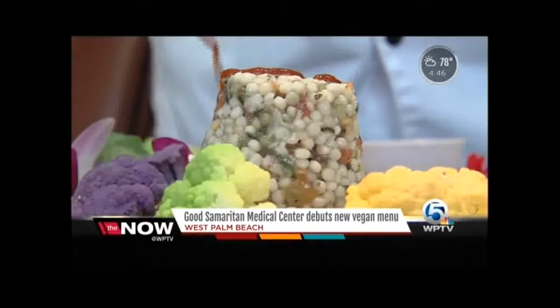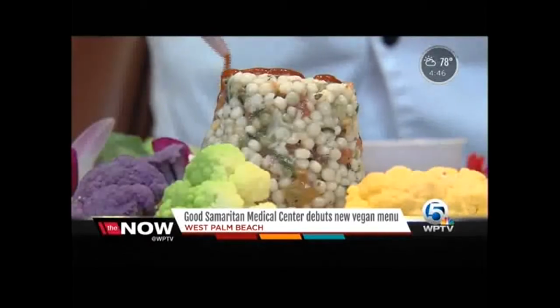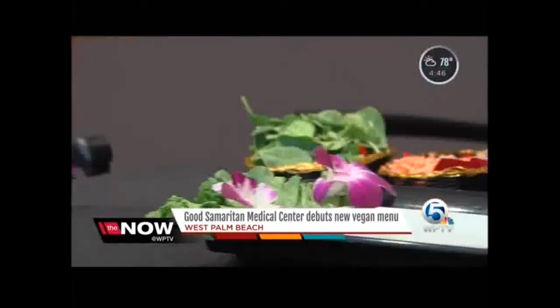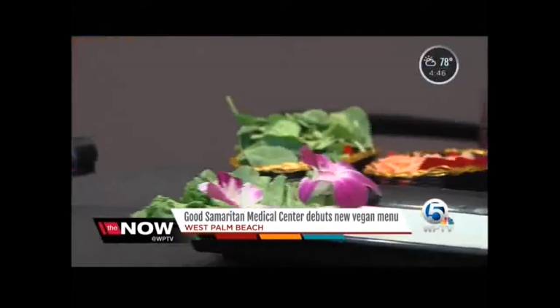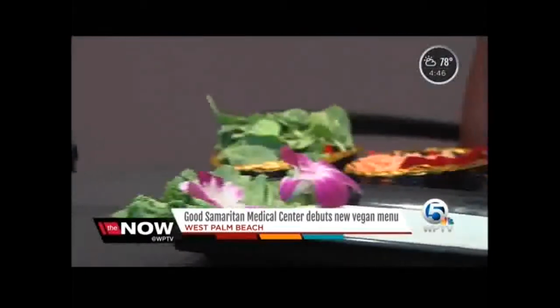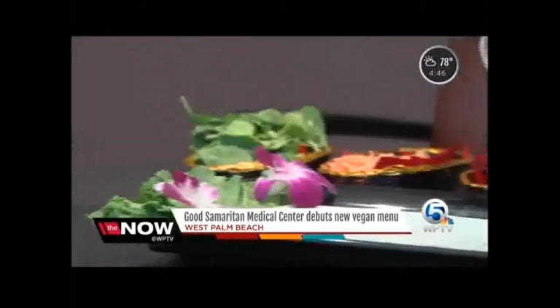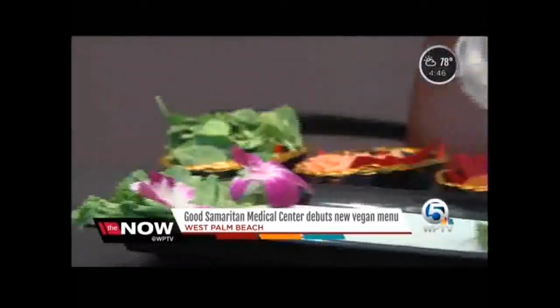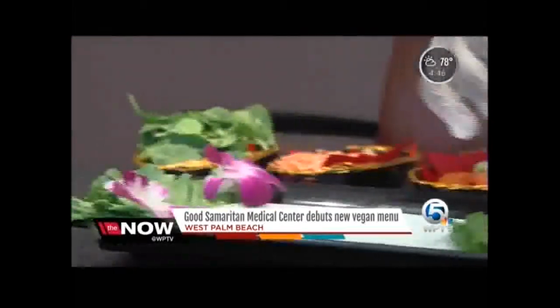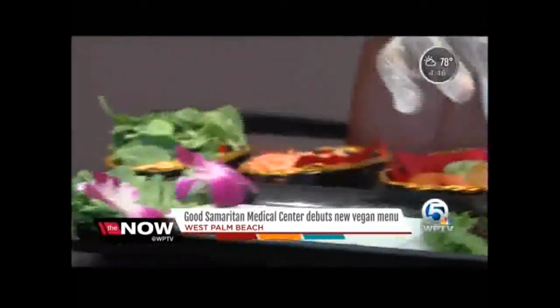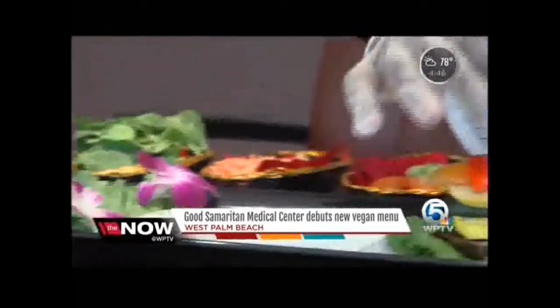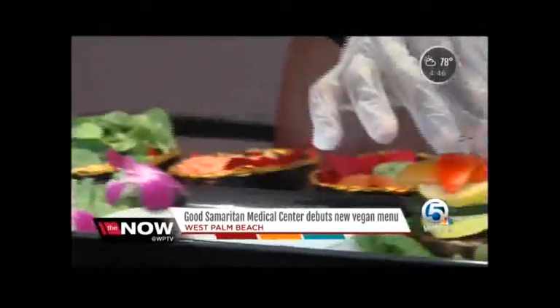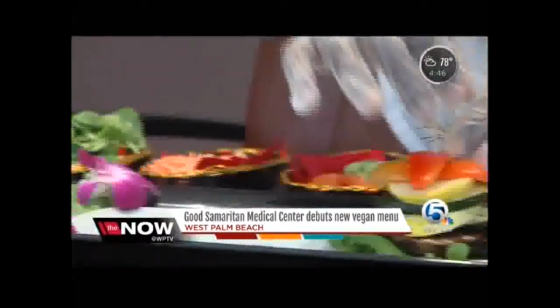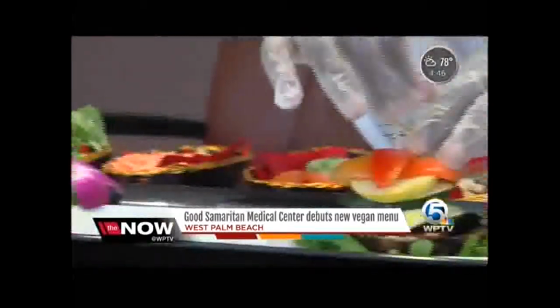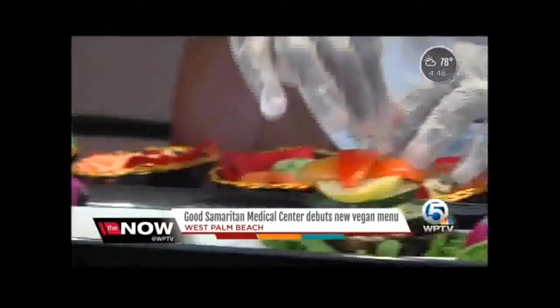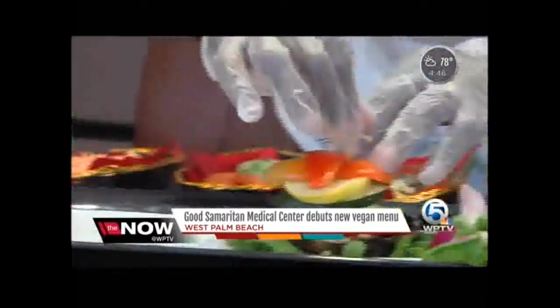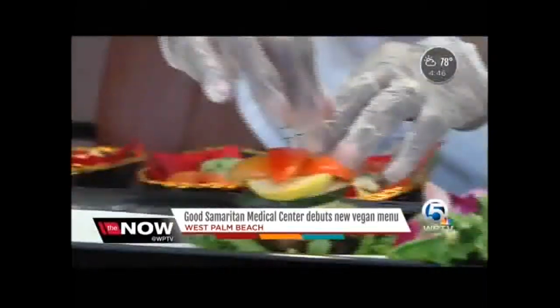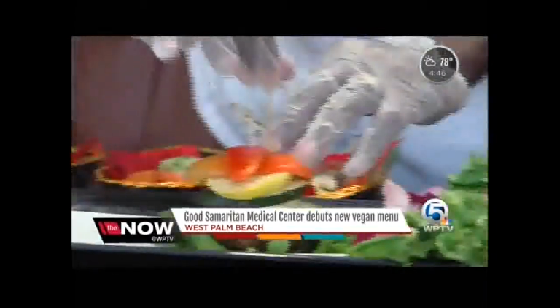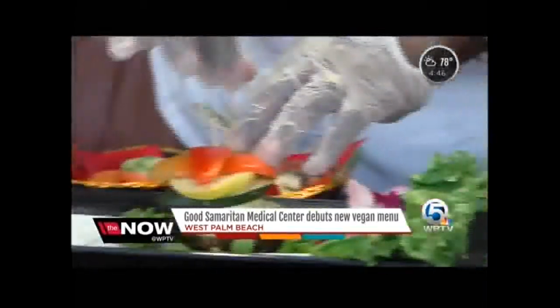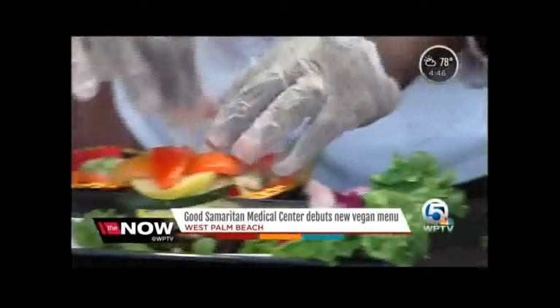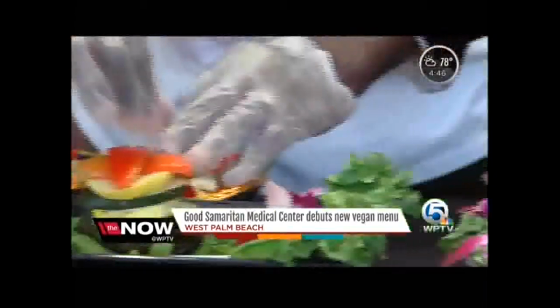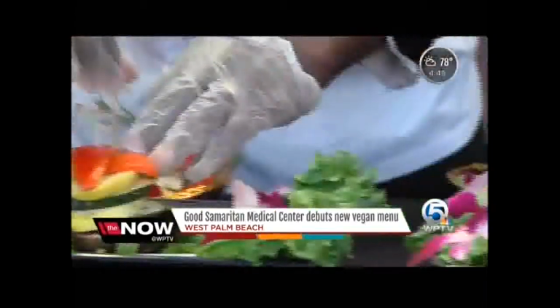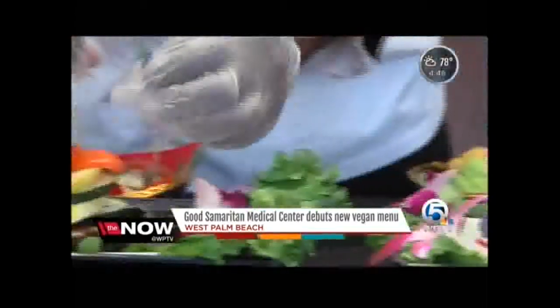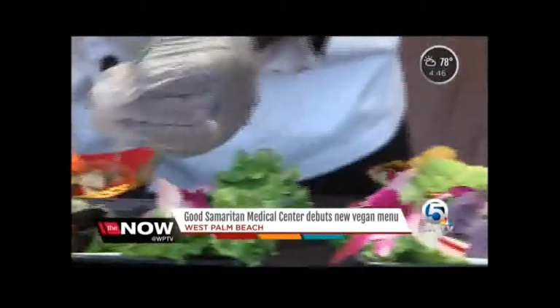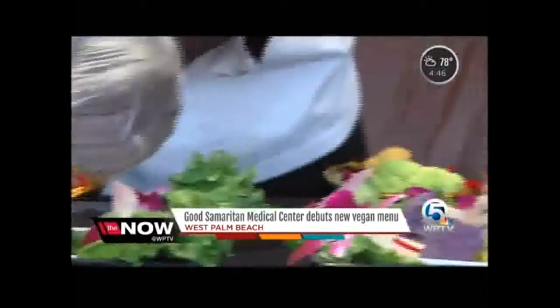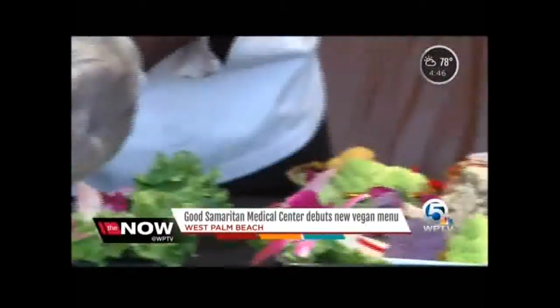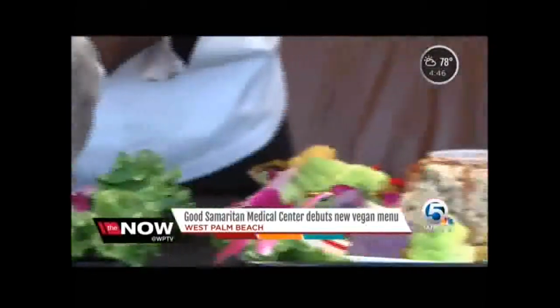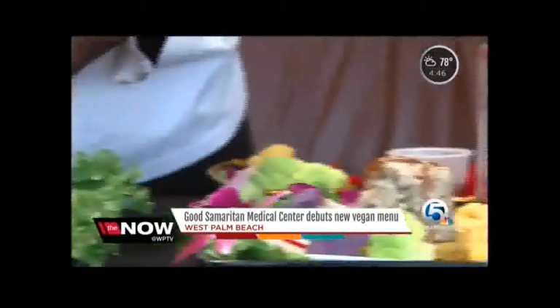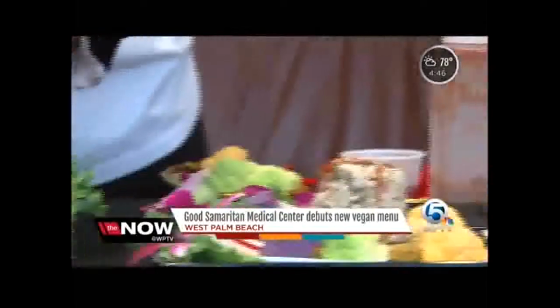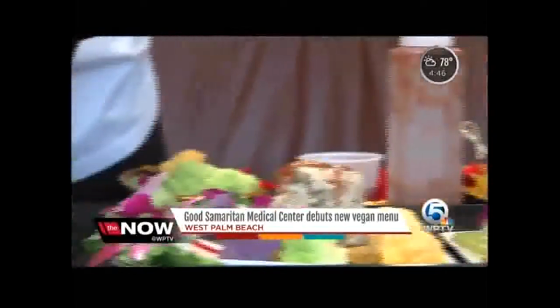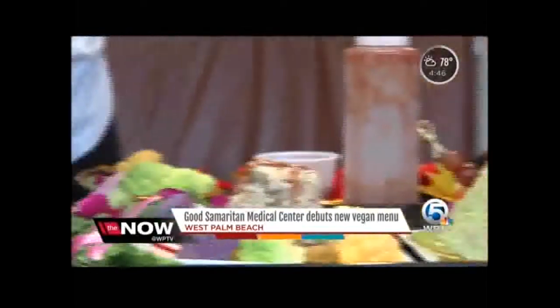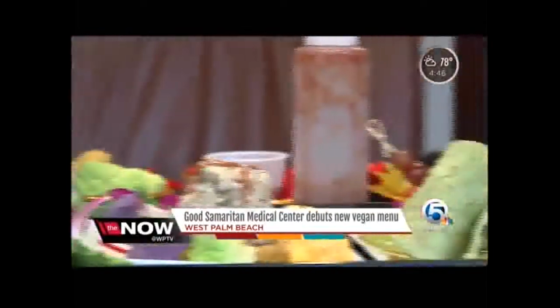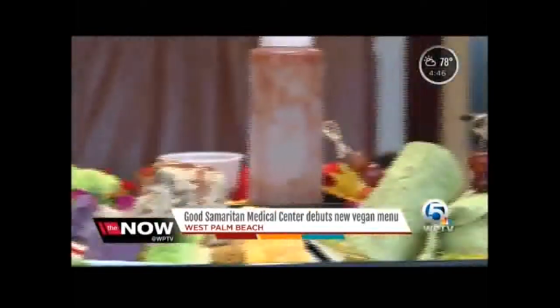Doctors say plant-based diets are healthy for your gut and could even lower risks for heart disease and type 2 diabetes.